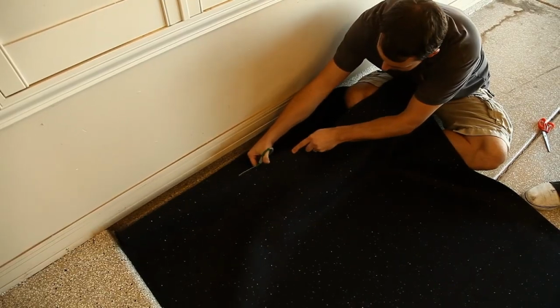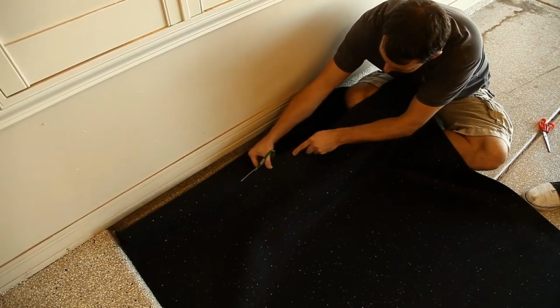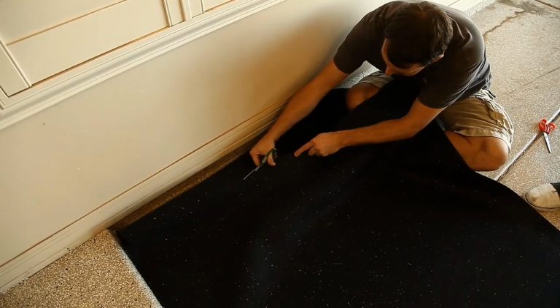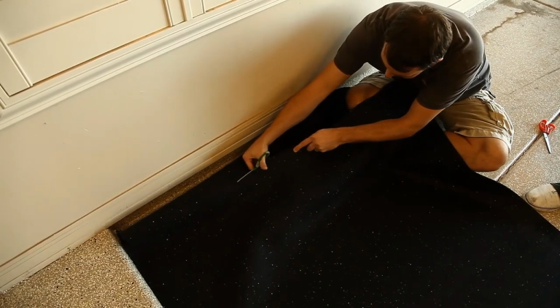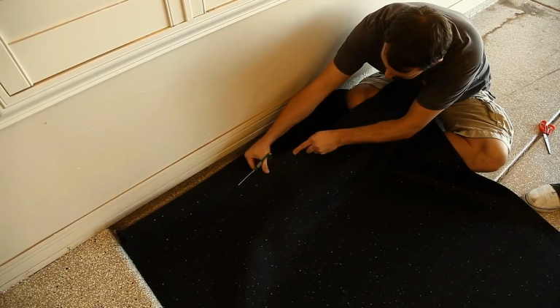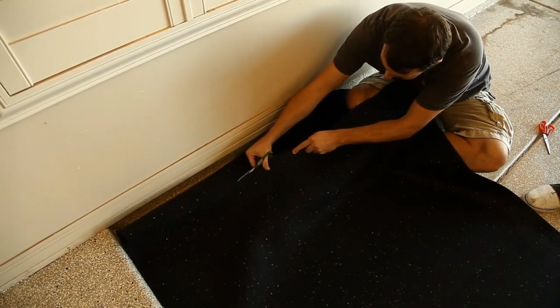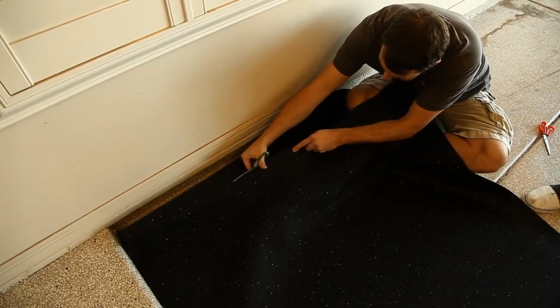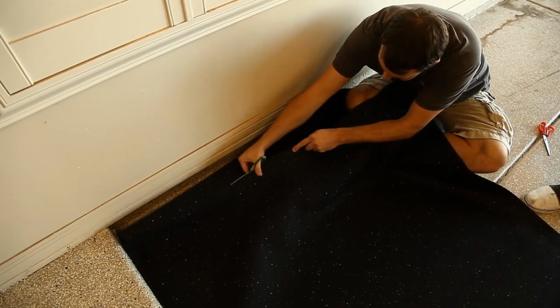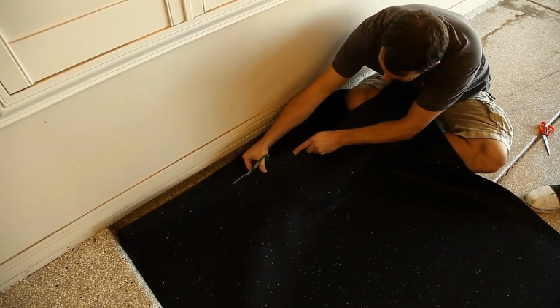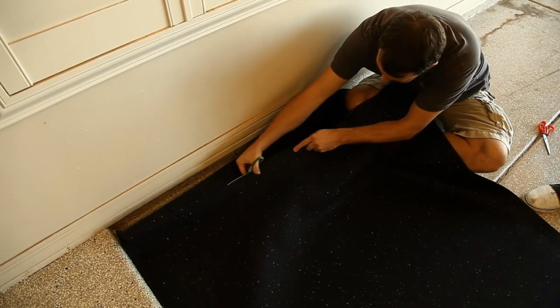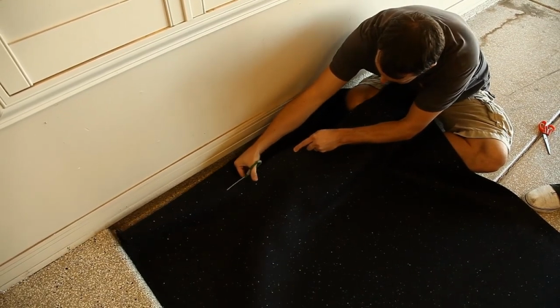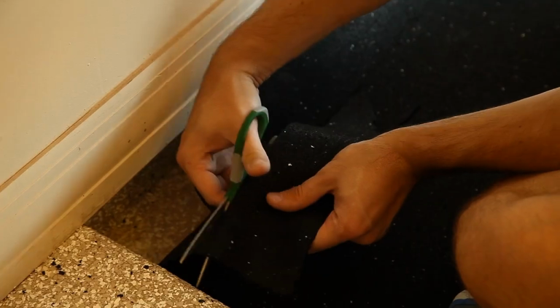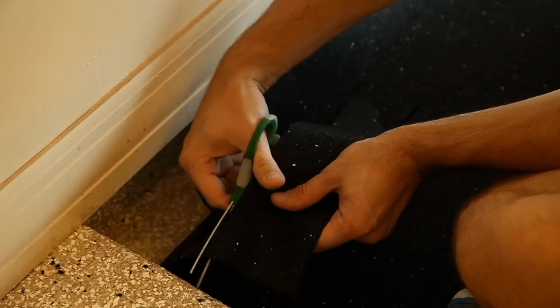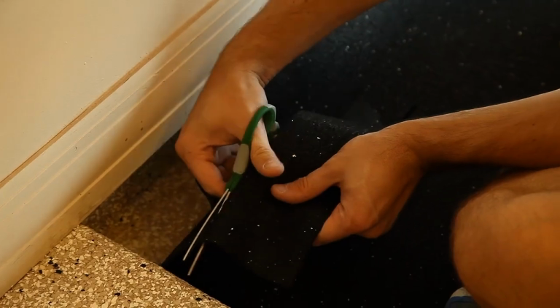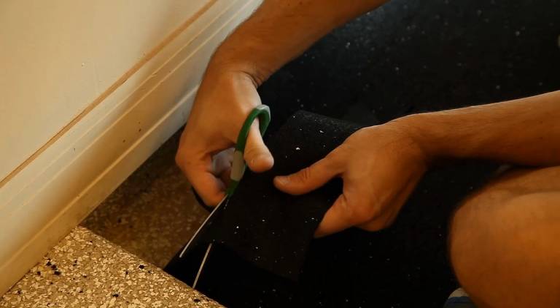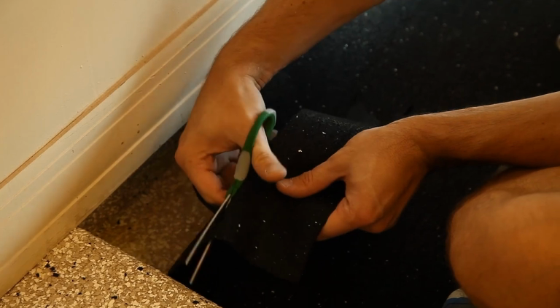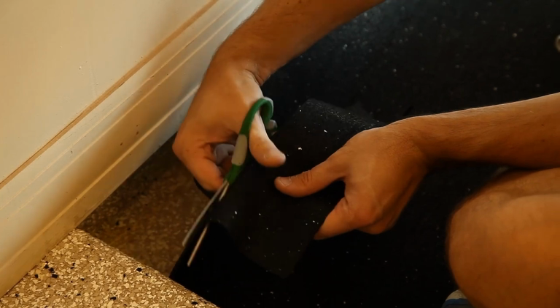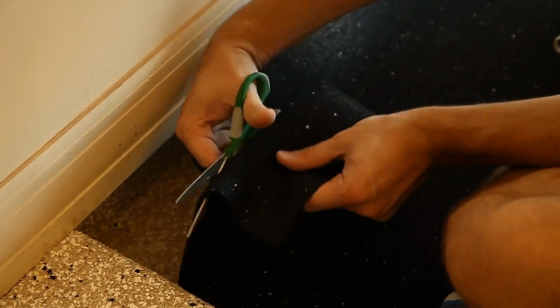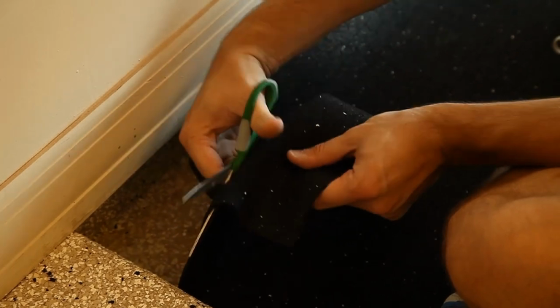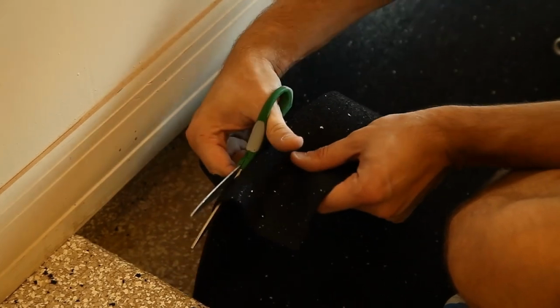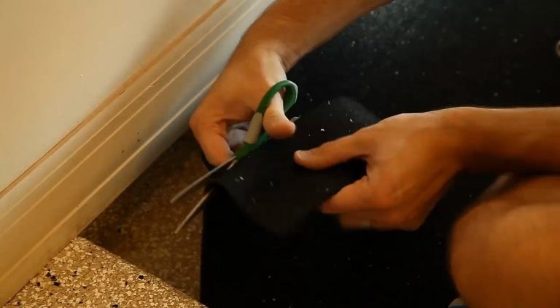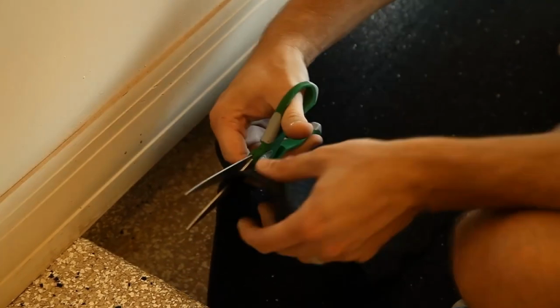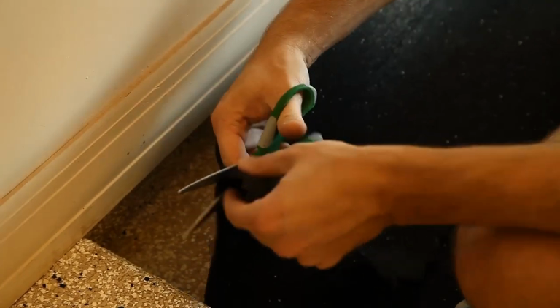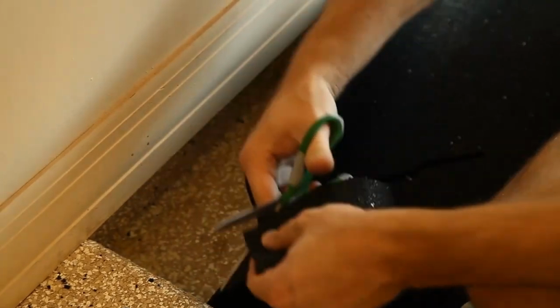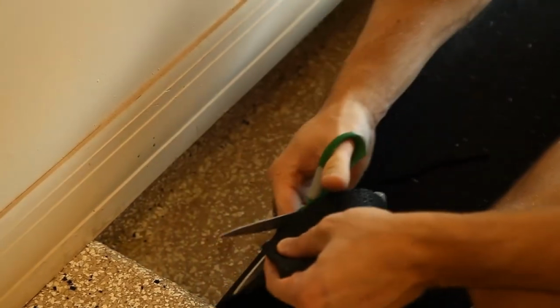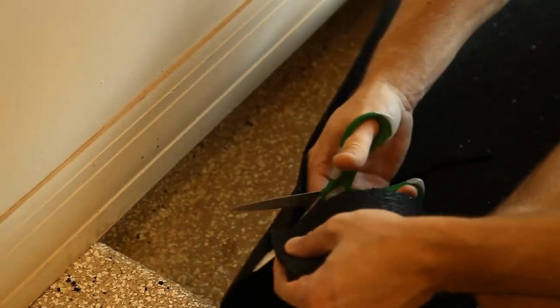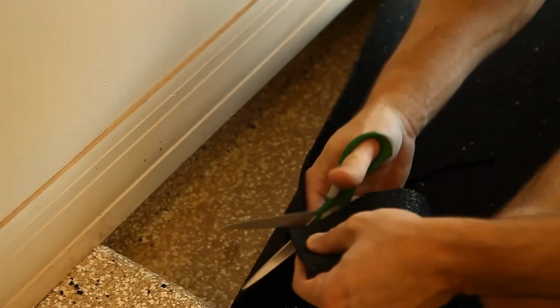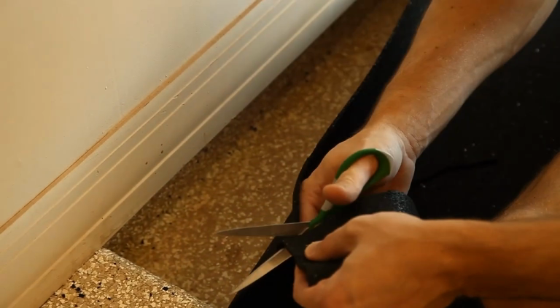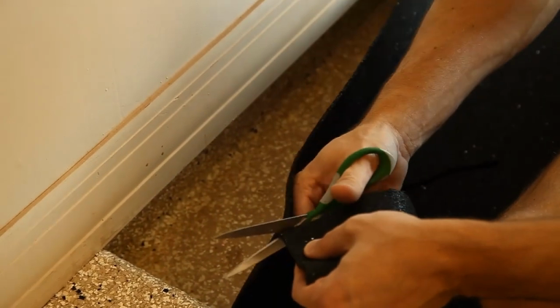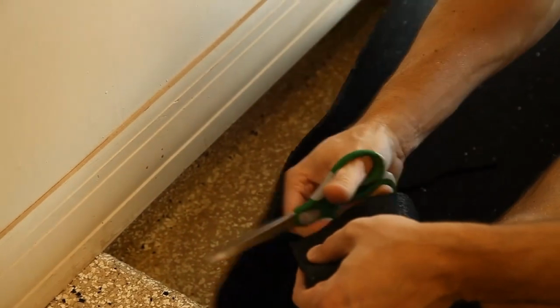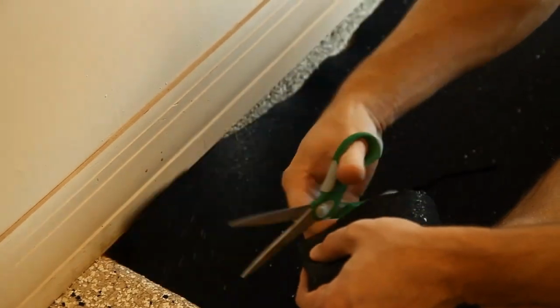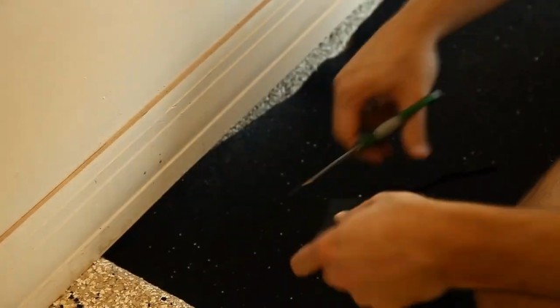You can also use a pair of sharp scissors to cut the underlayment into place. Whichever method works just fine.